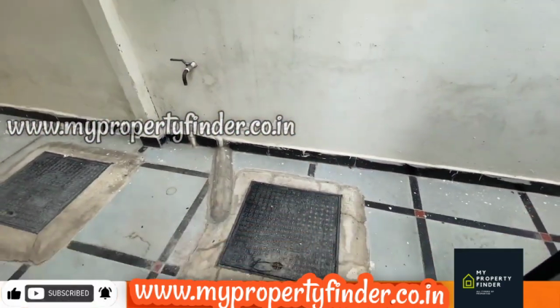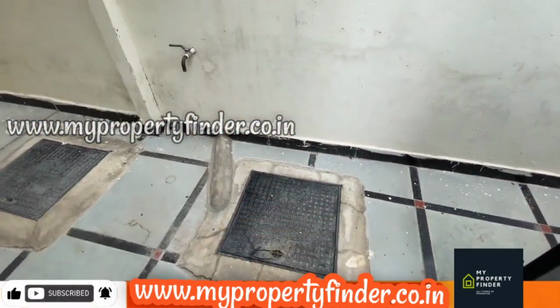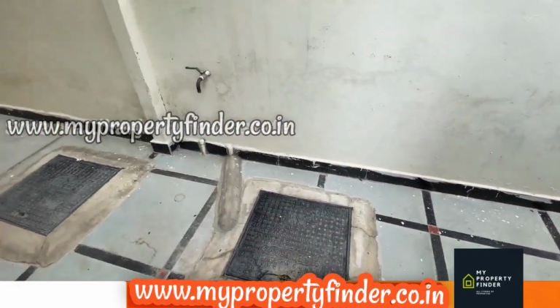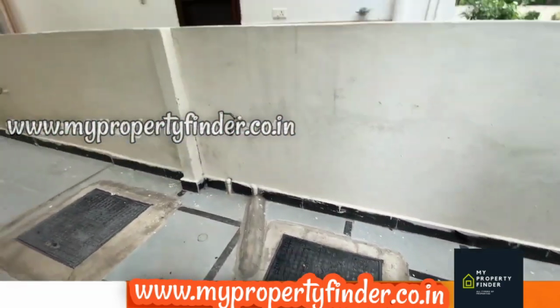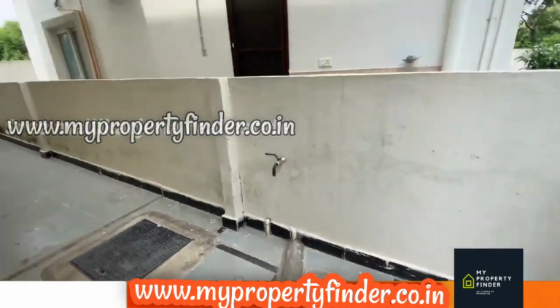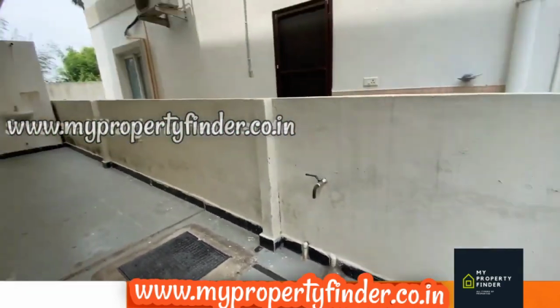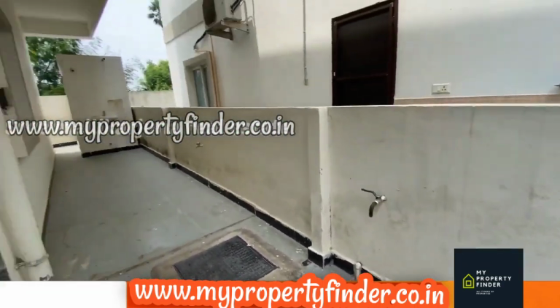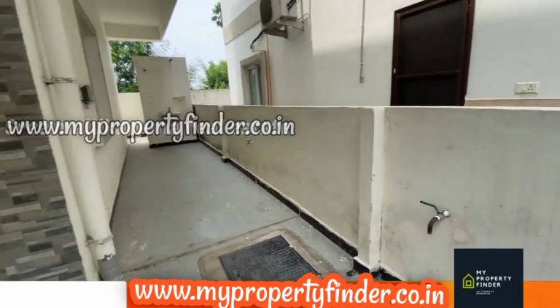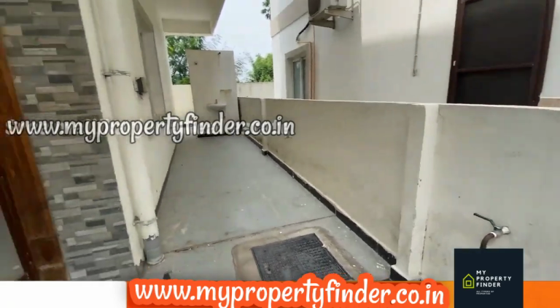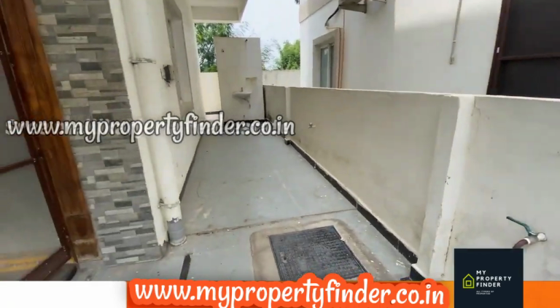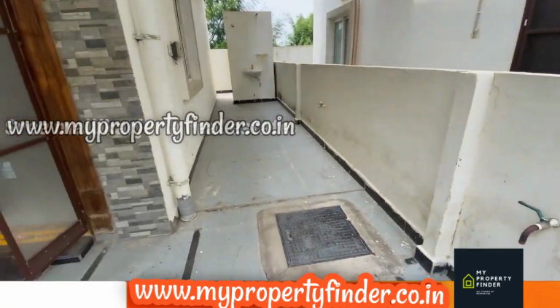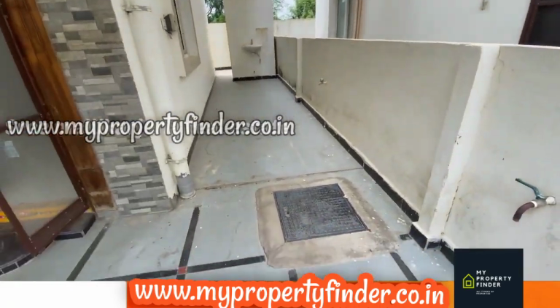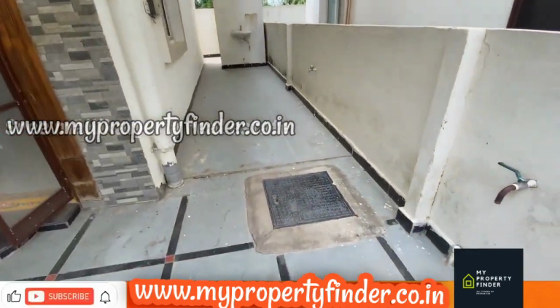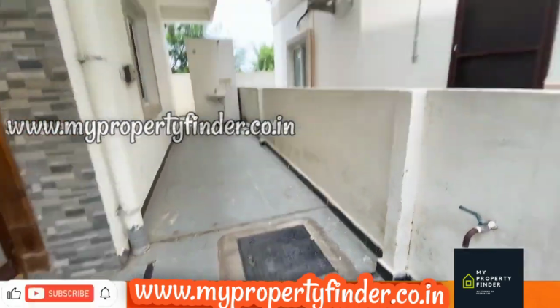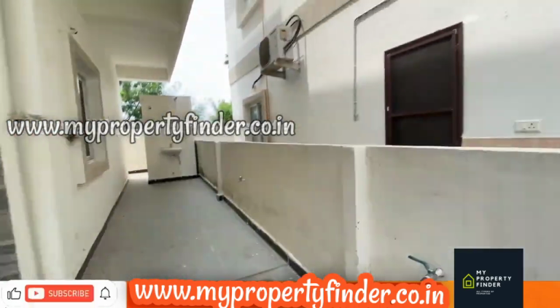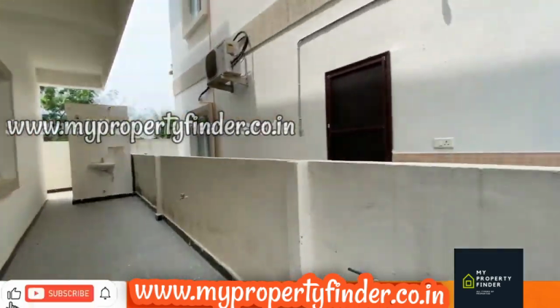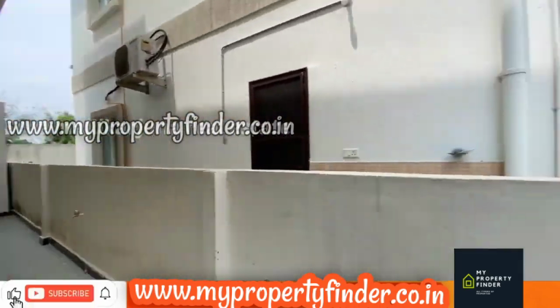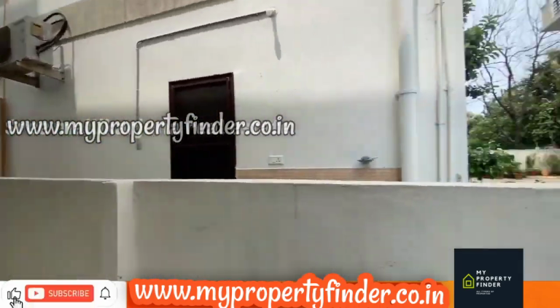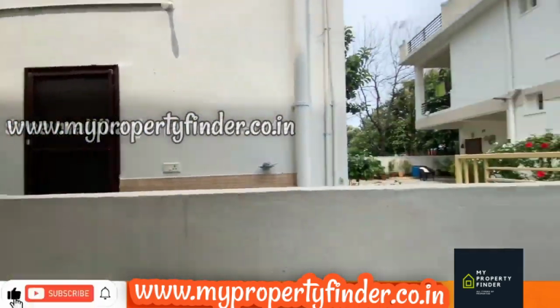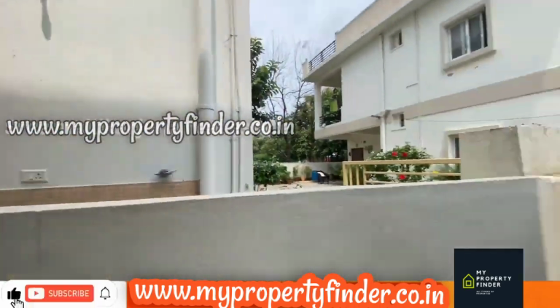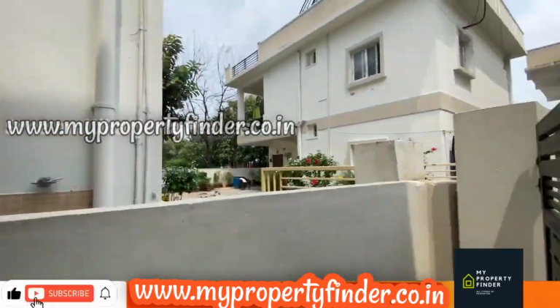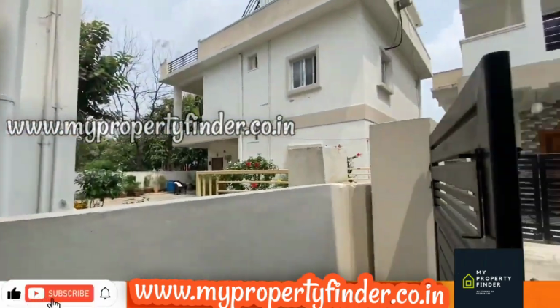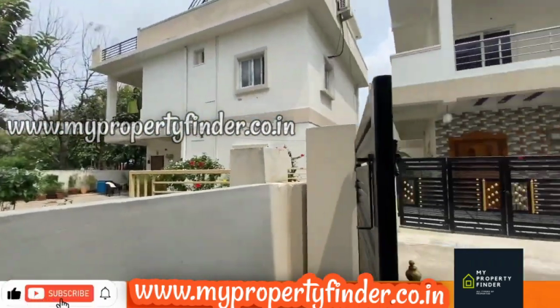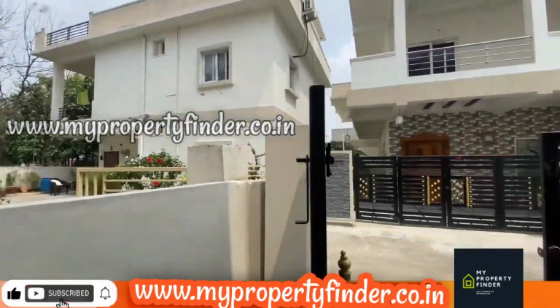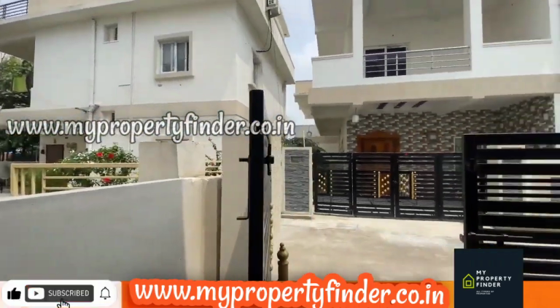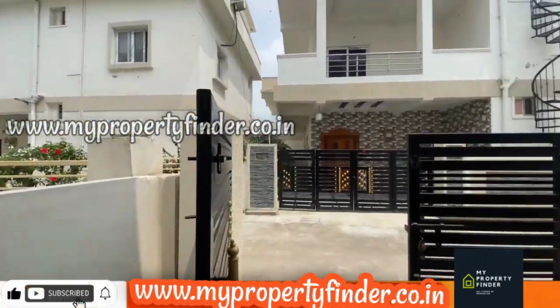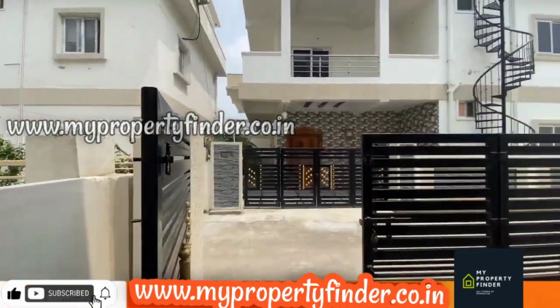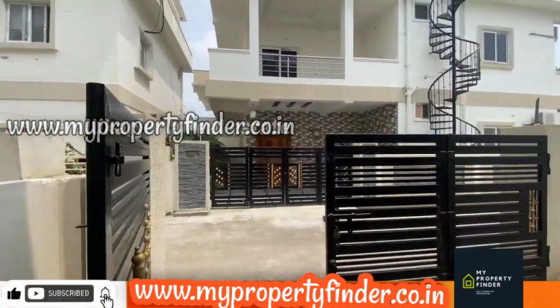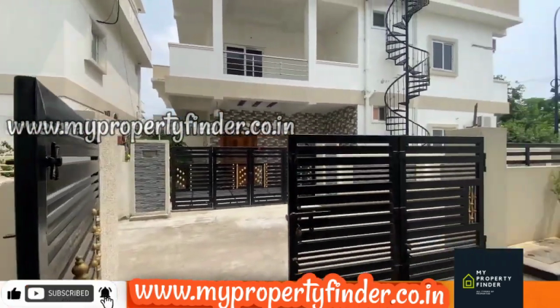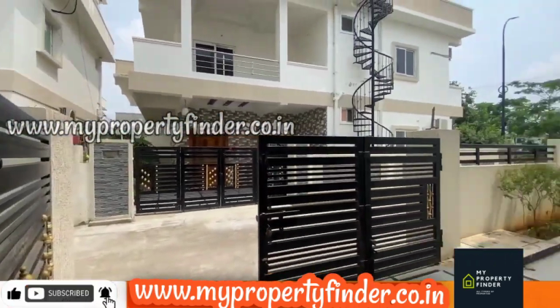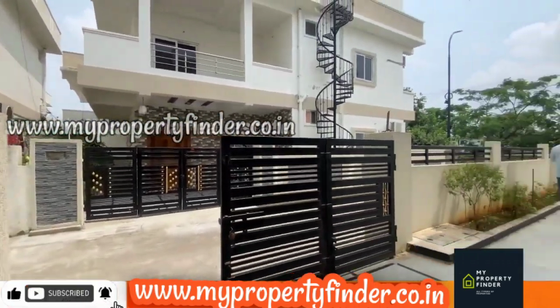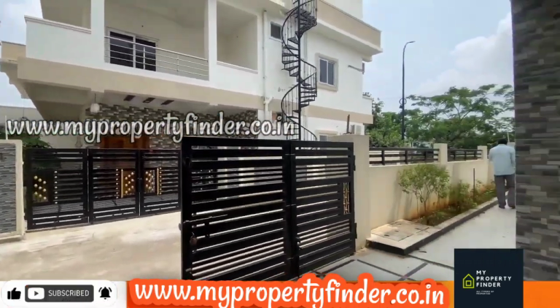Here we are looking at water storage. There is a lot of water pipe connection. There are also a lot of amenities.